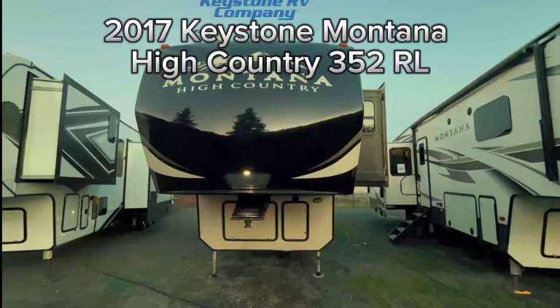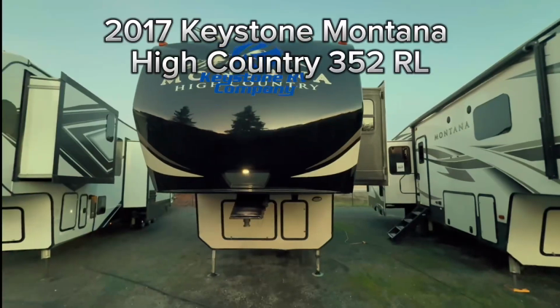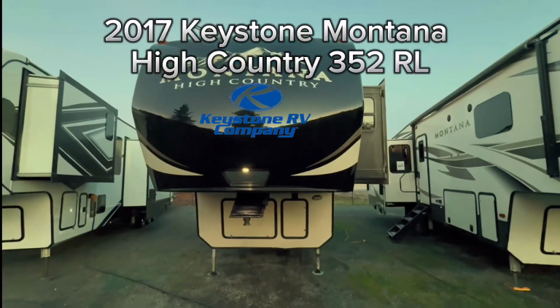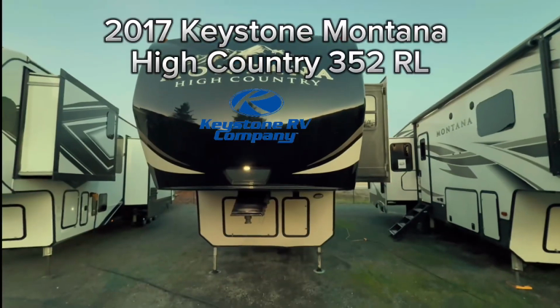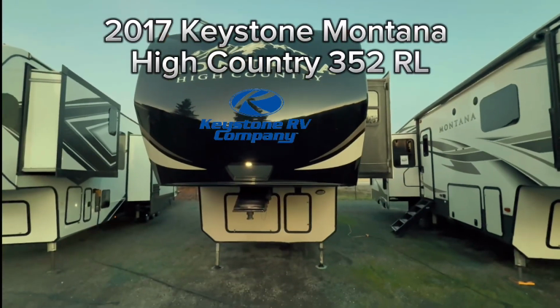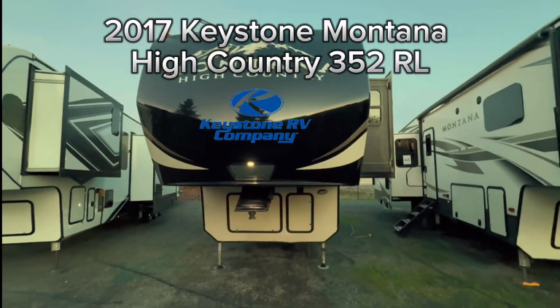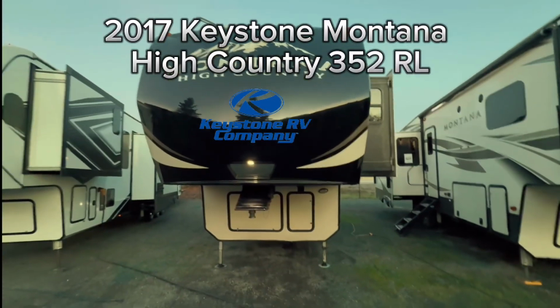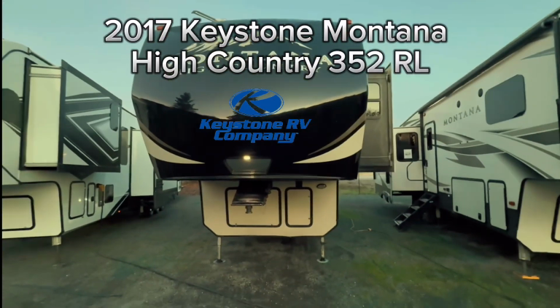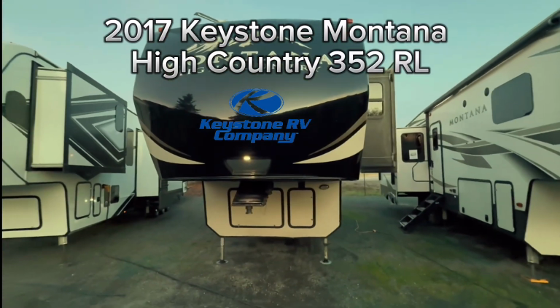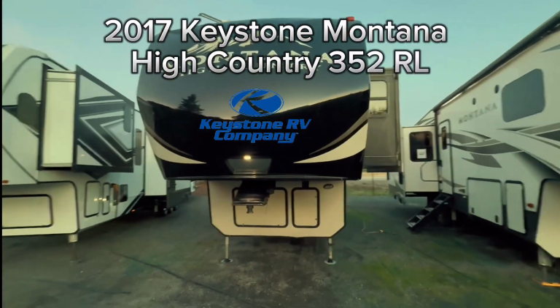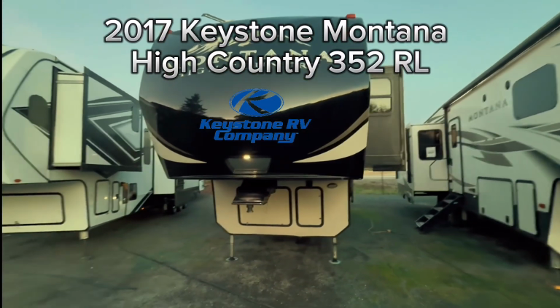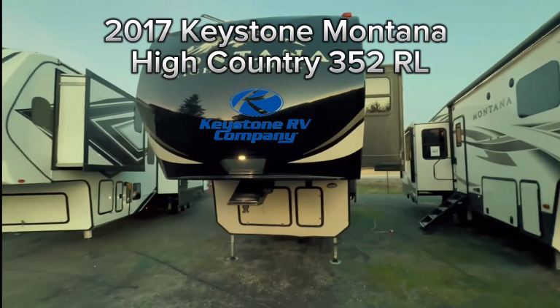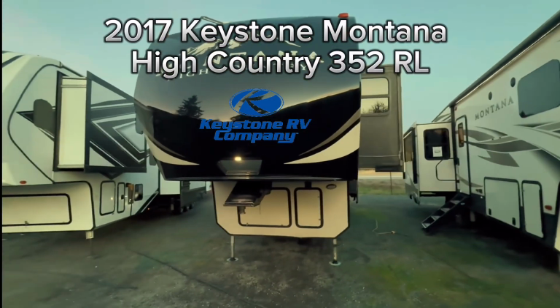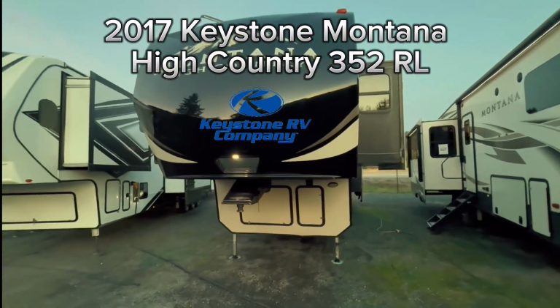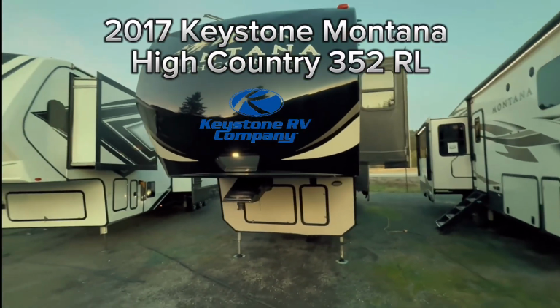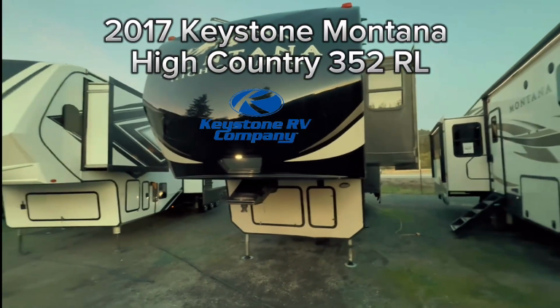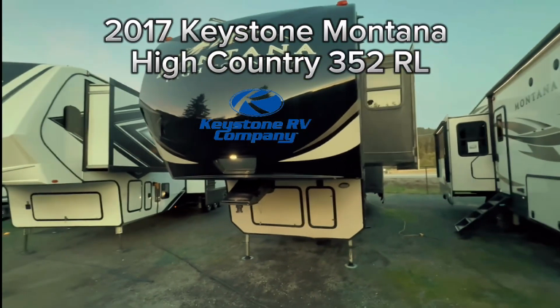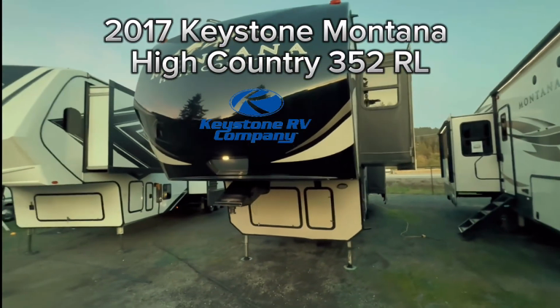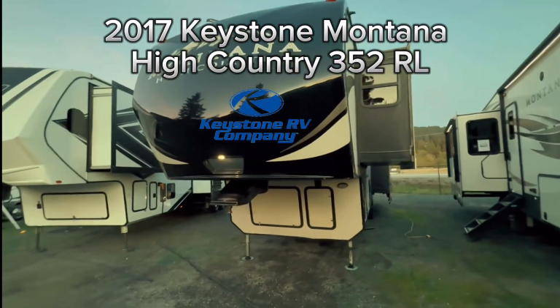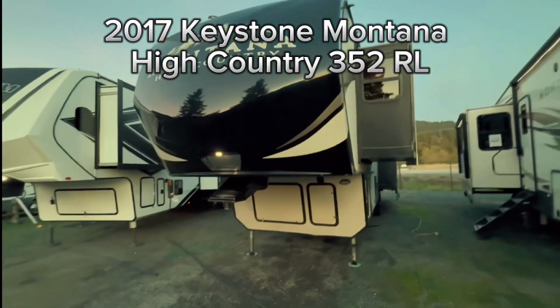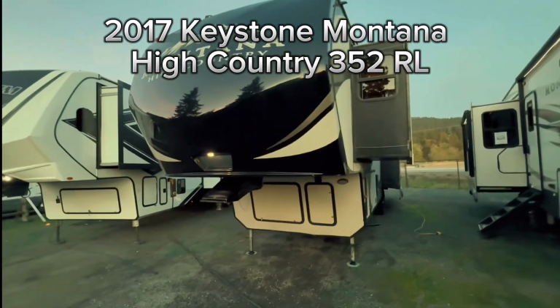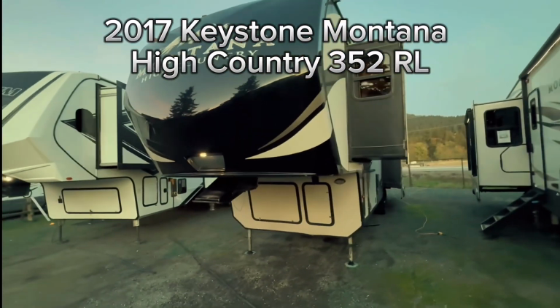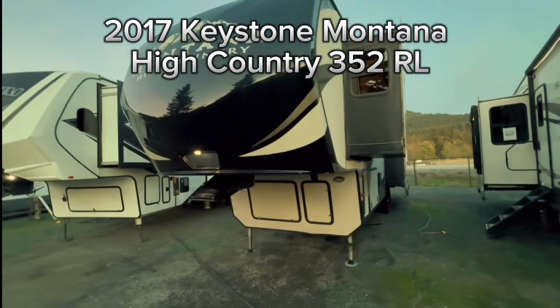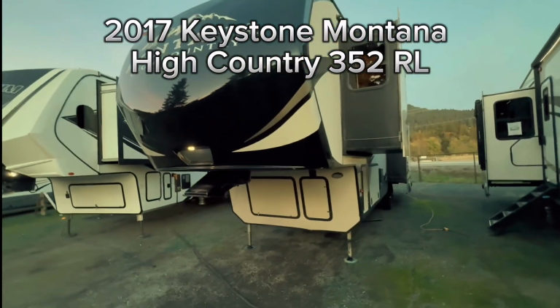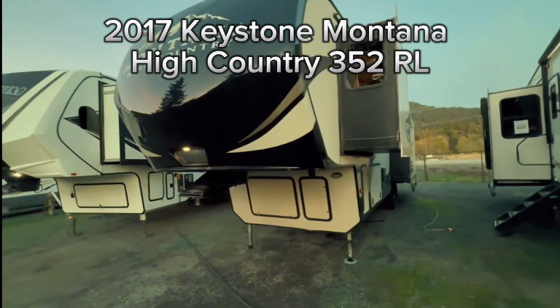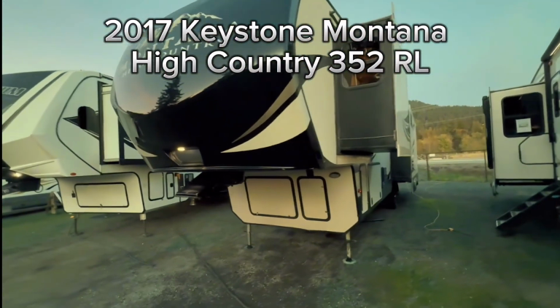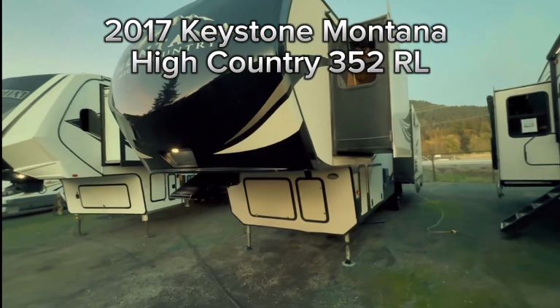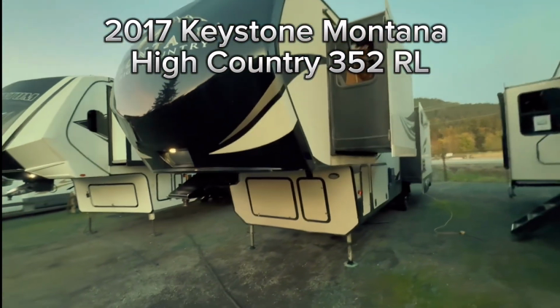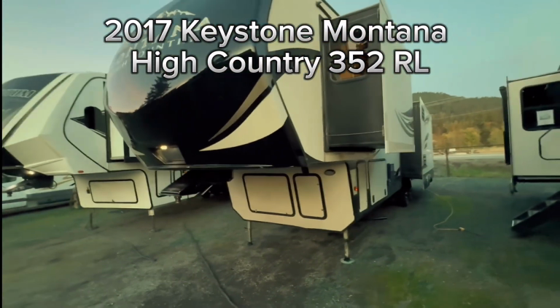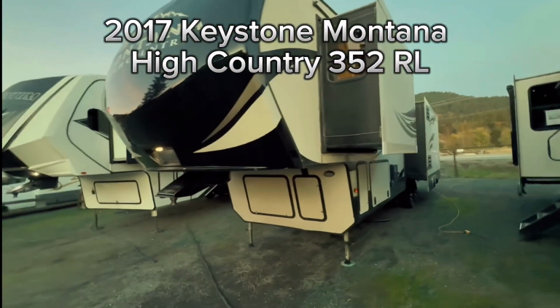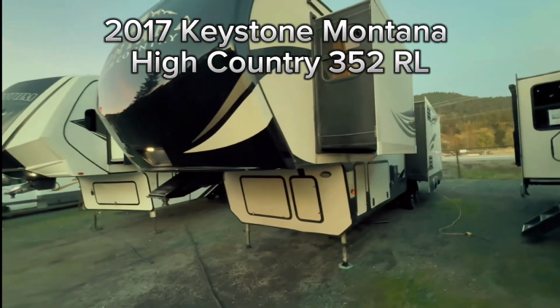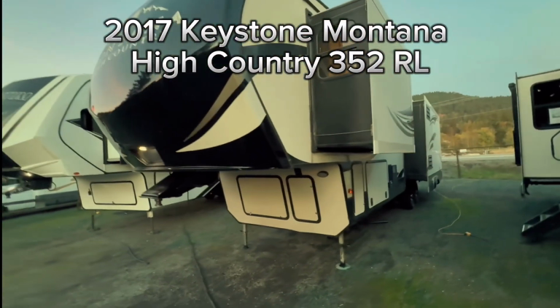2017 Keystone Montana High Country 352 RL.